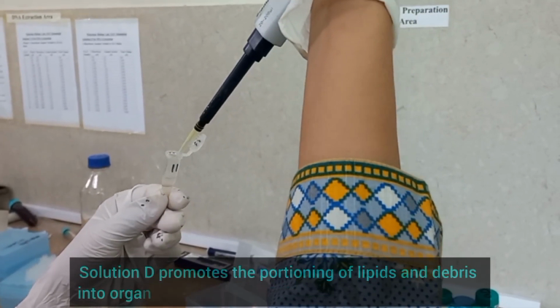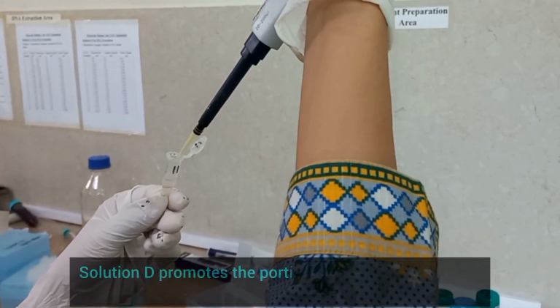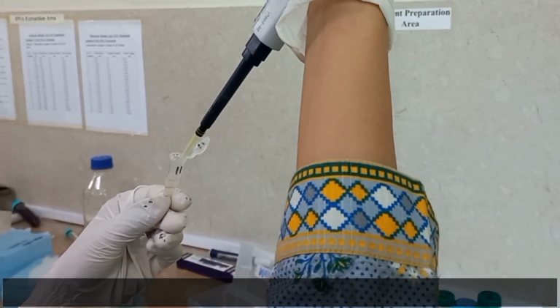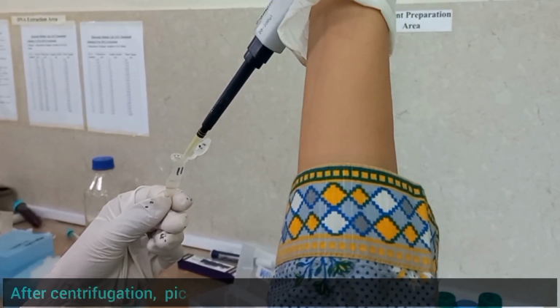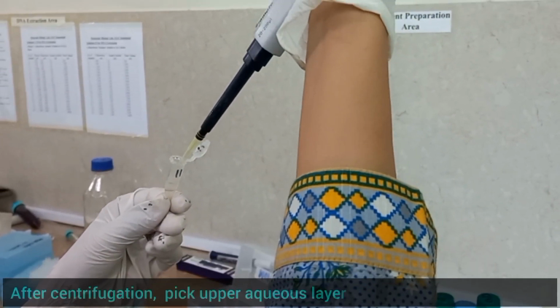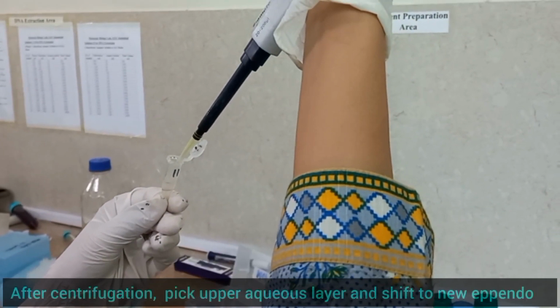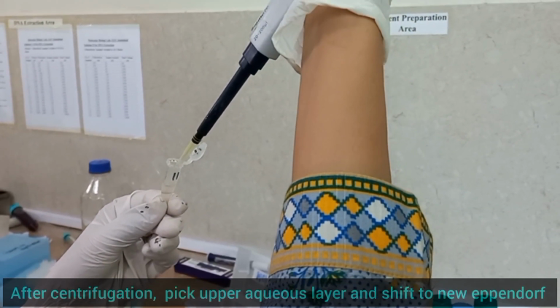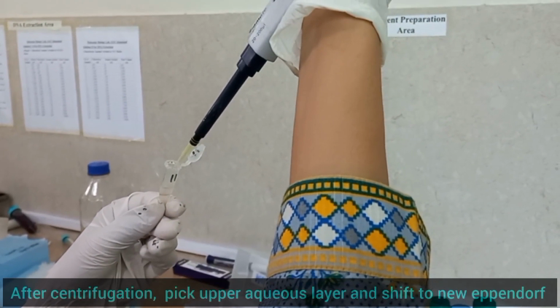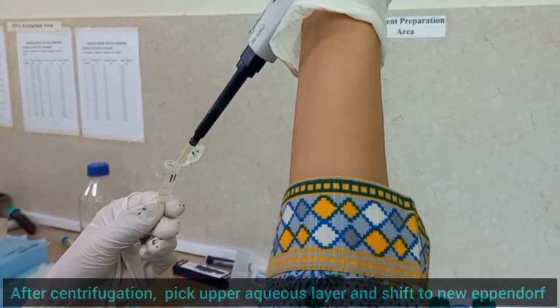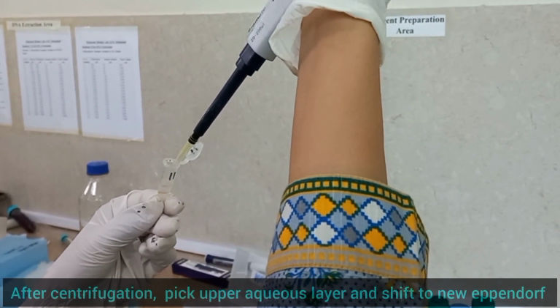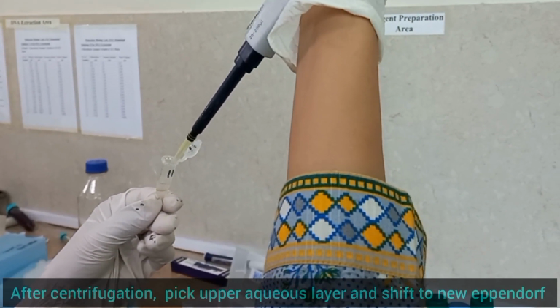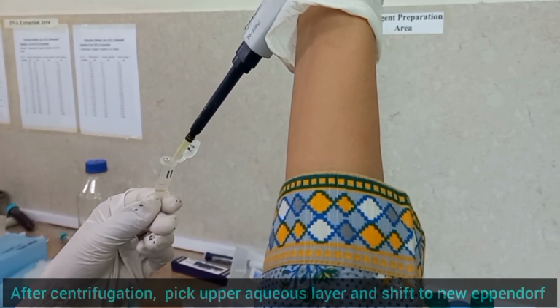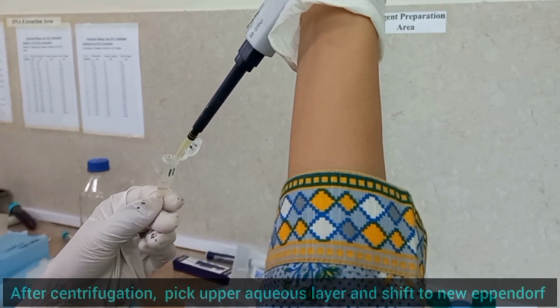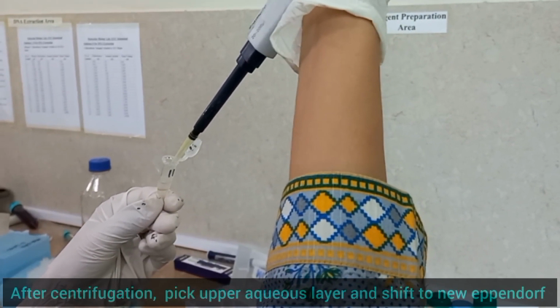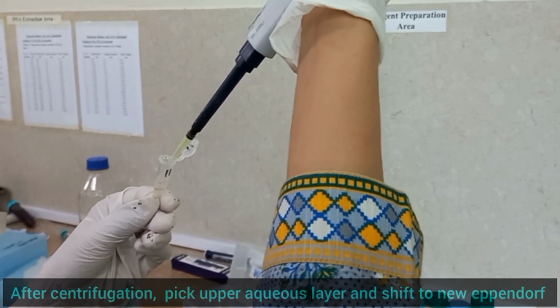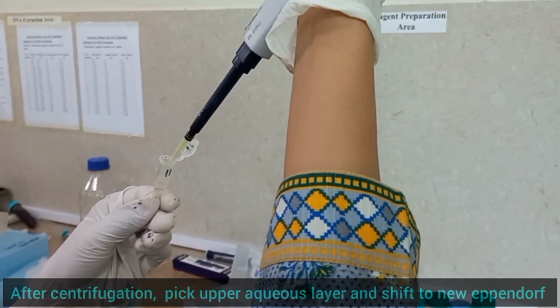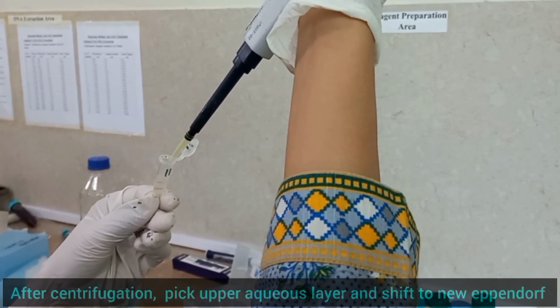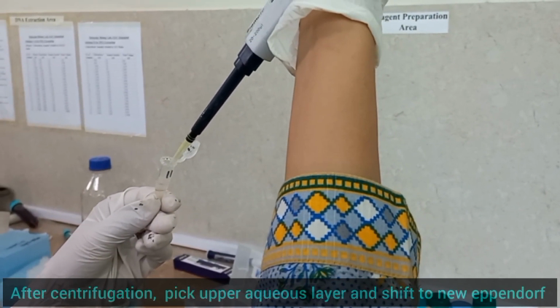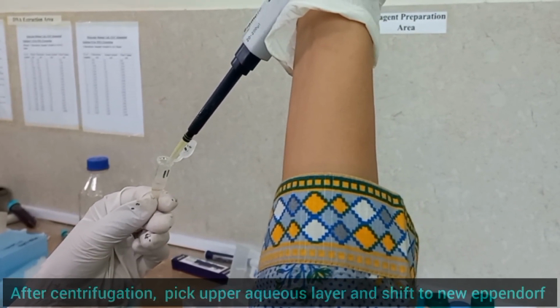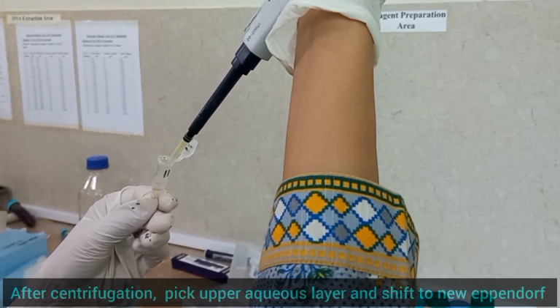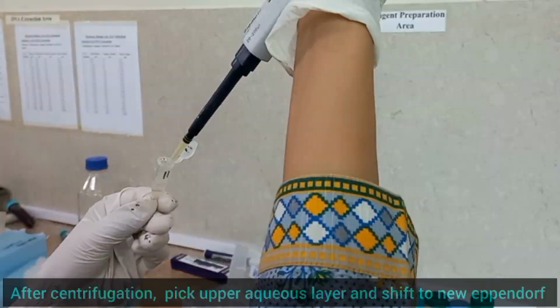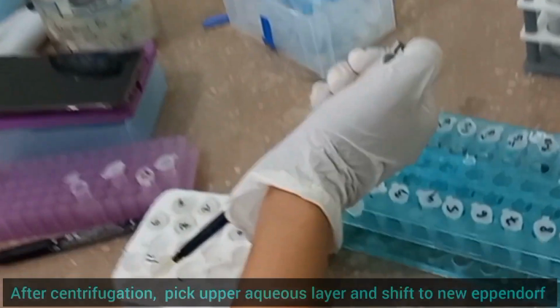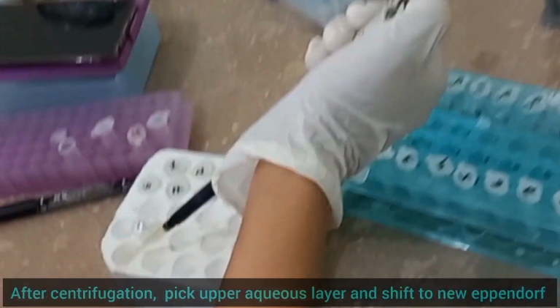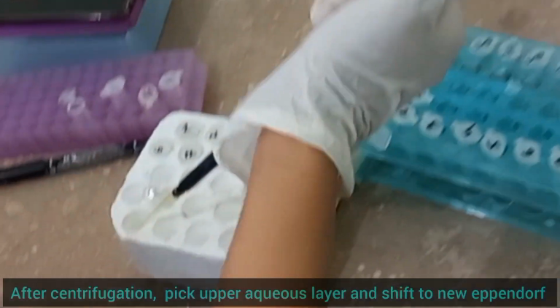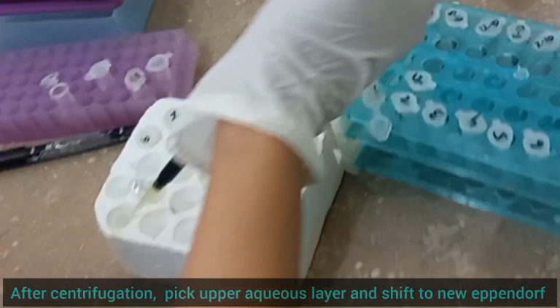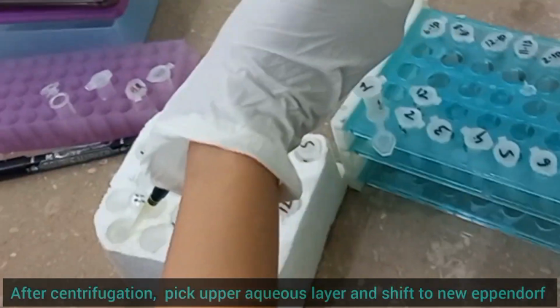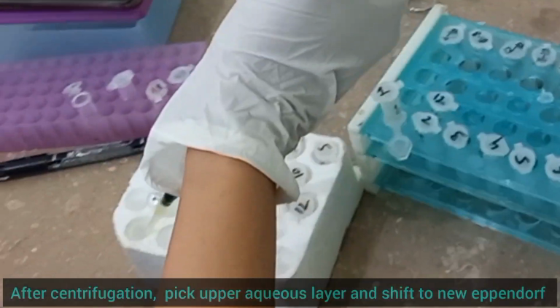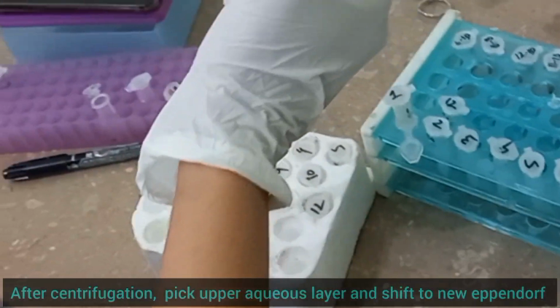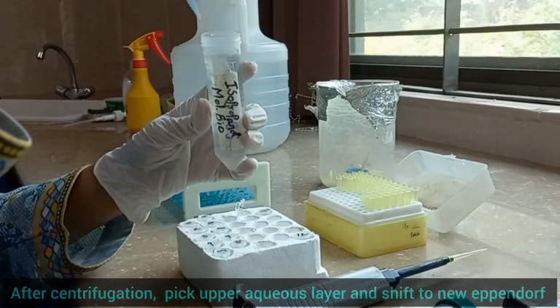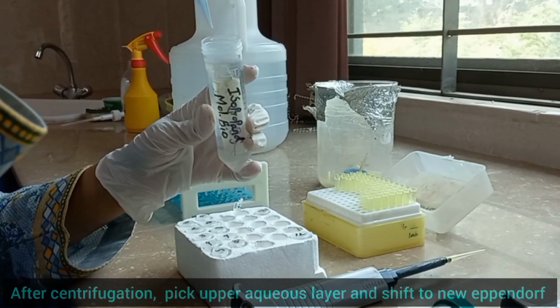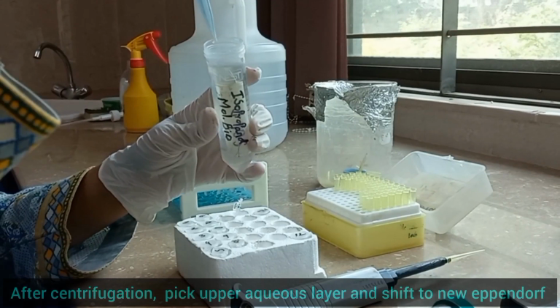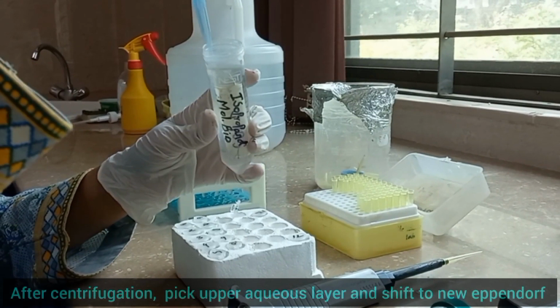After centrifugation is done, again pick the upper aqueous layer containing DNA and transfer to new Eppendorf tubes.